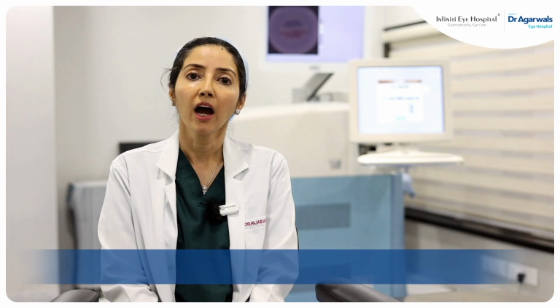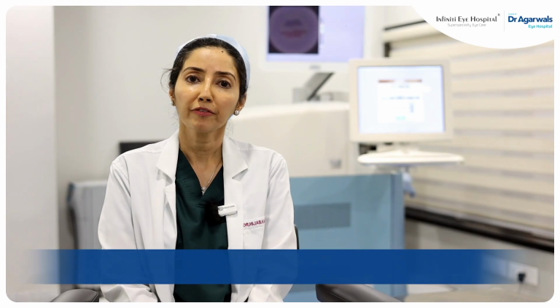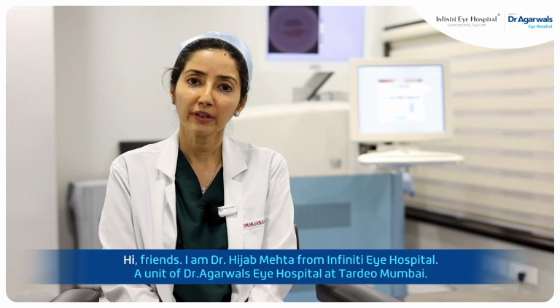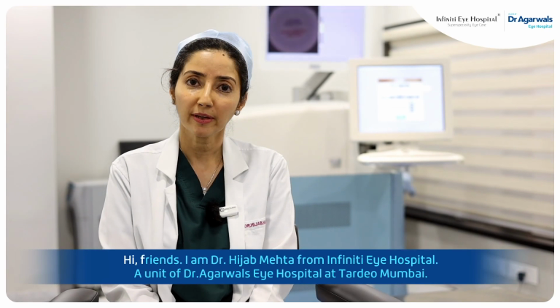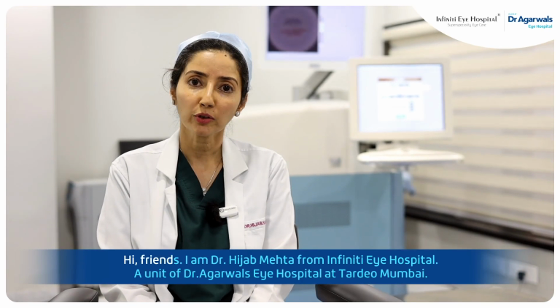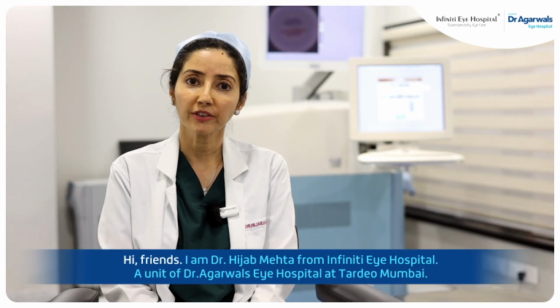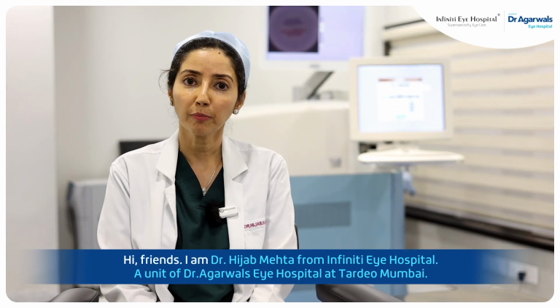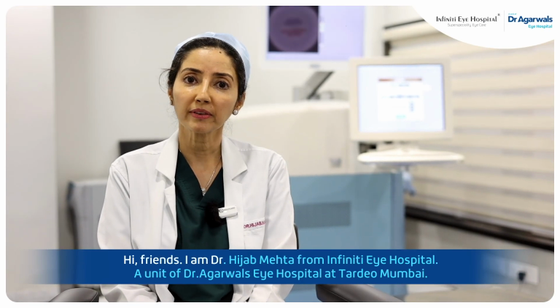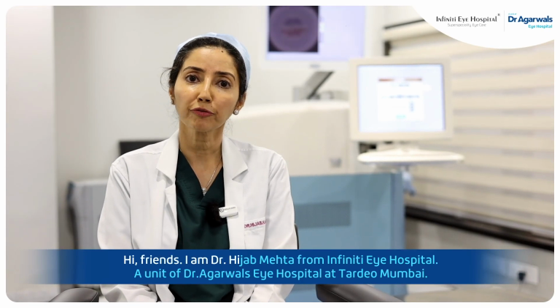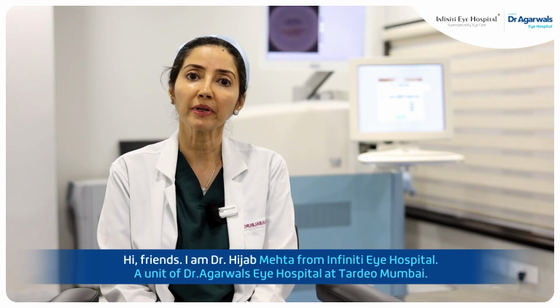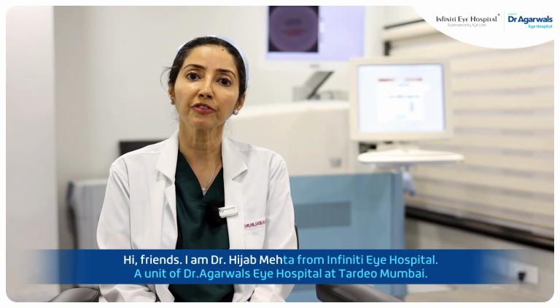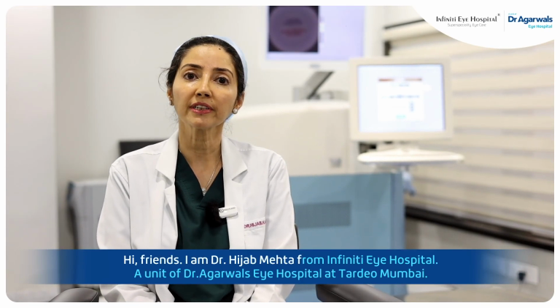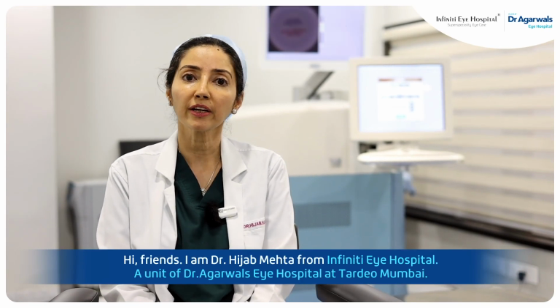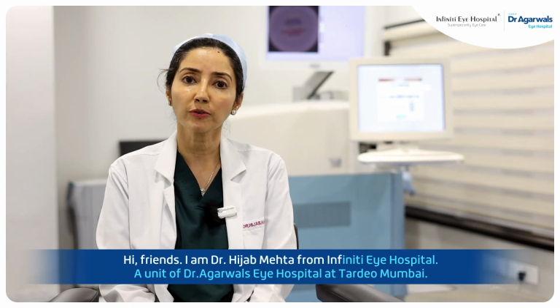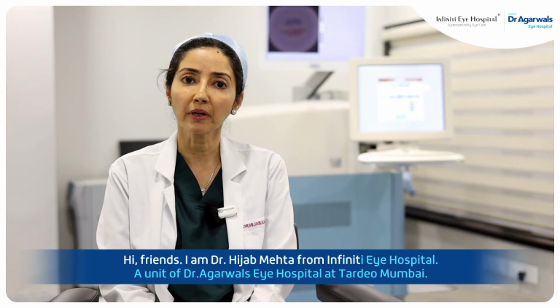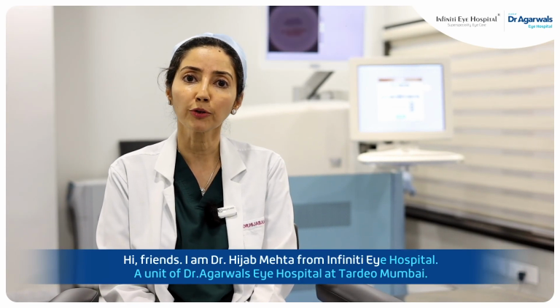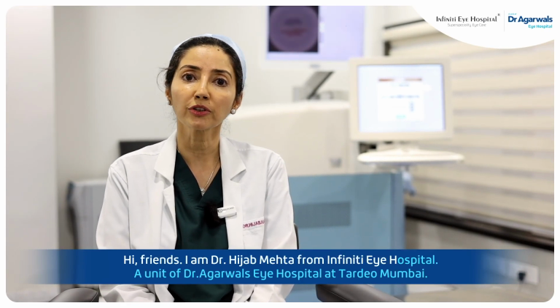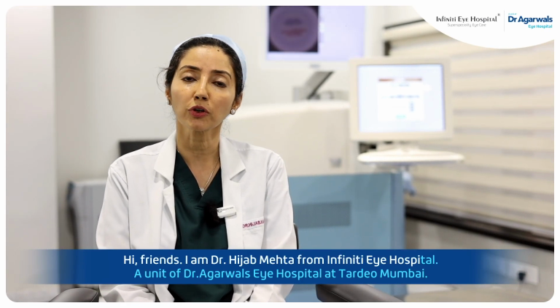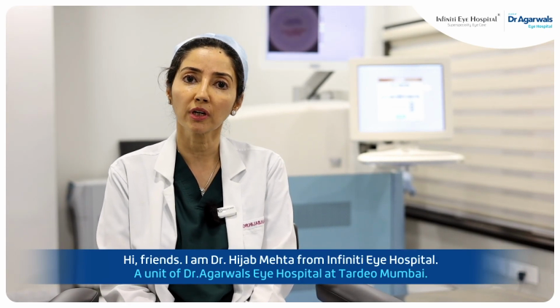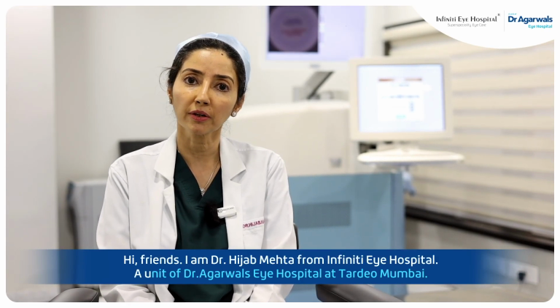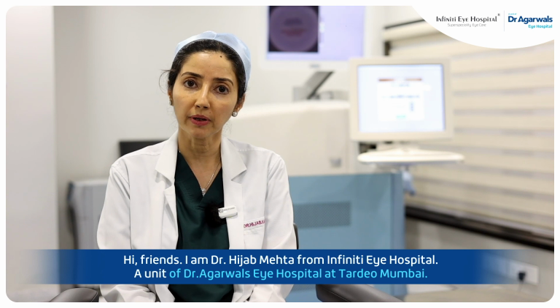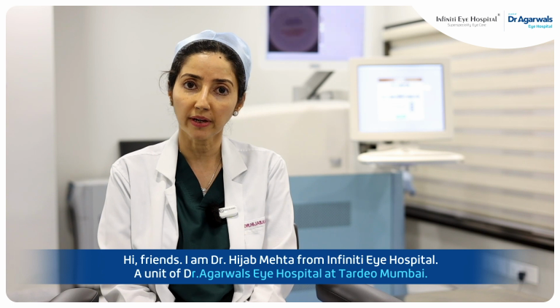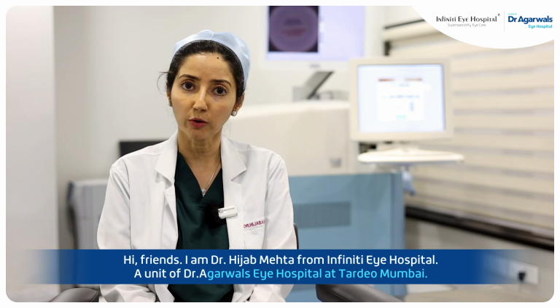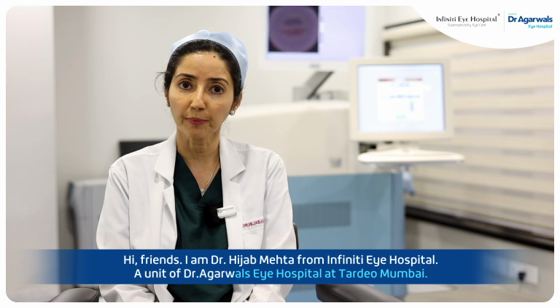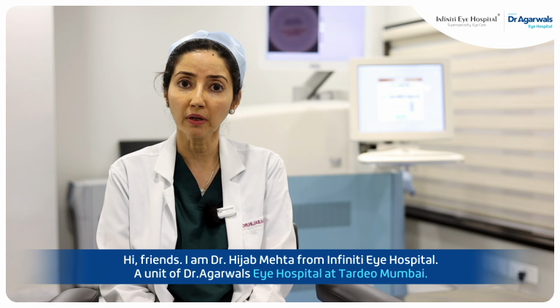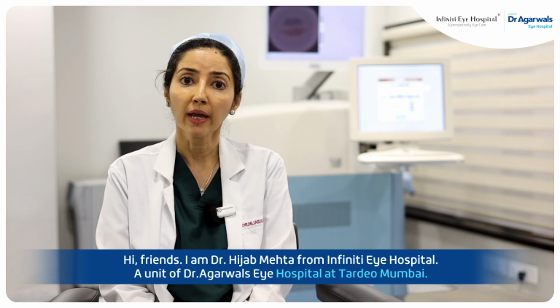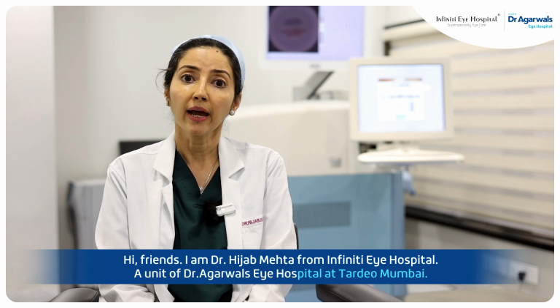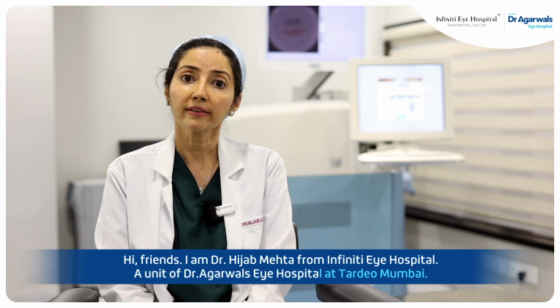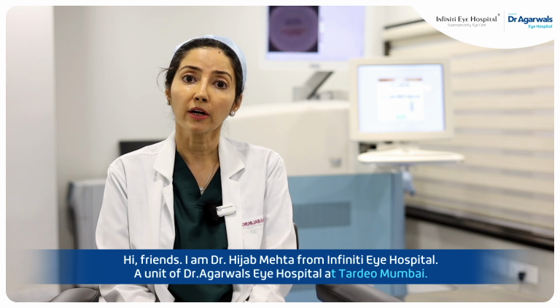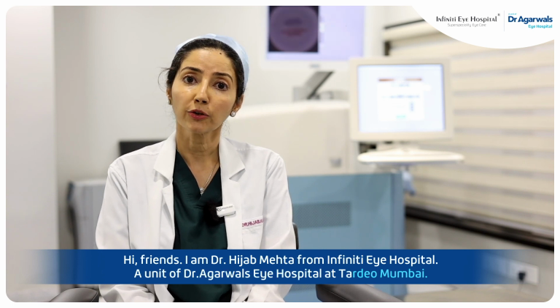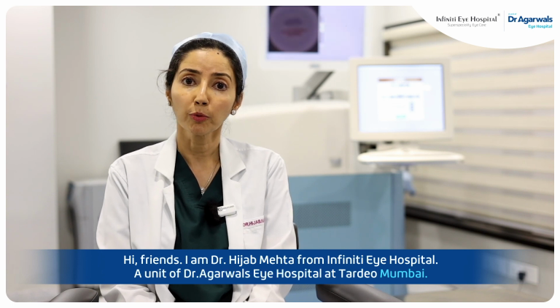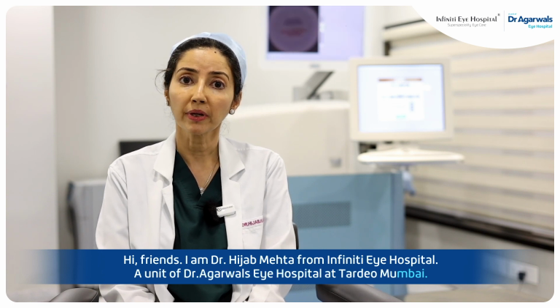Hi friends, I'm Dr. Hijab Mehta from Infinity Eye Hospital, a unit of Dr. Agarwal's Eye Hospital at Tardeo, Mumbai.